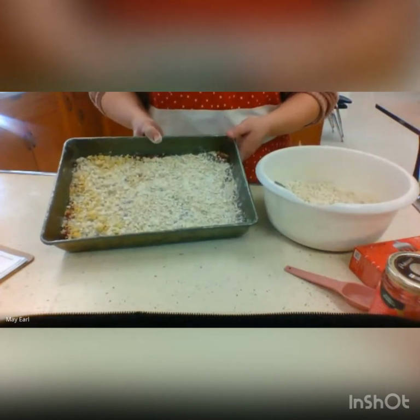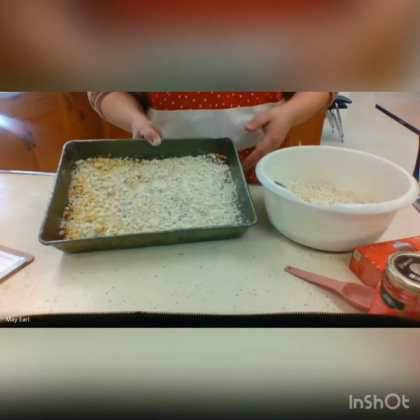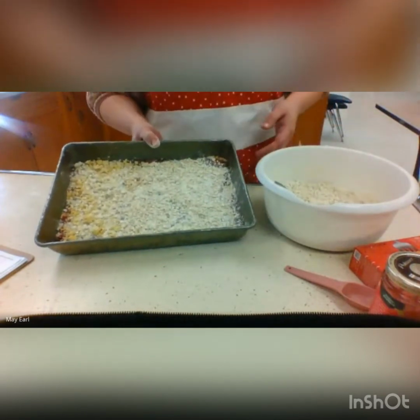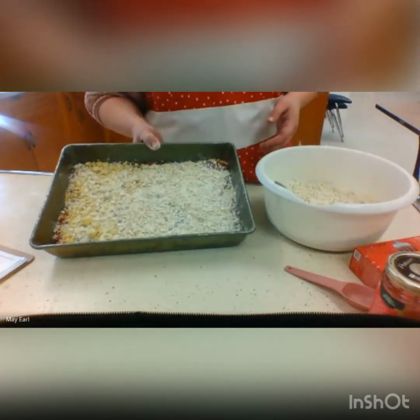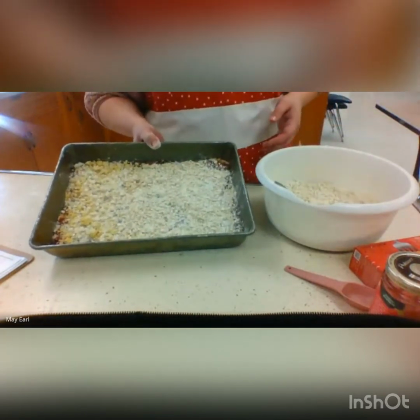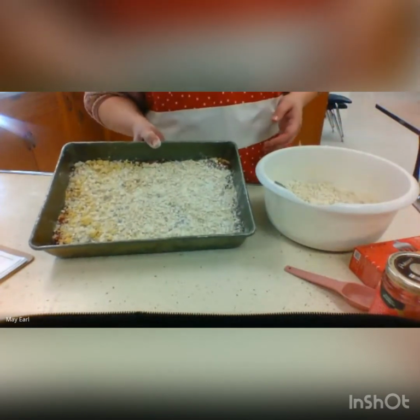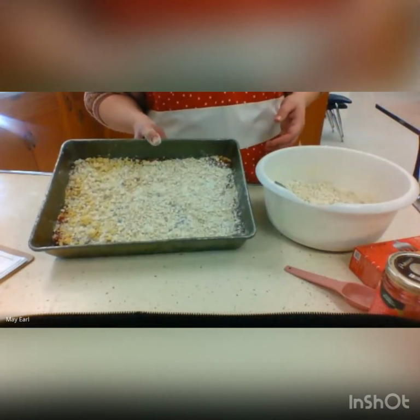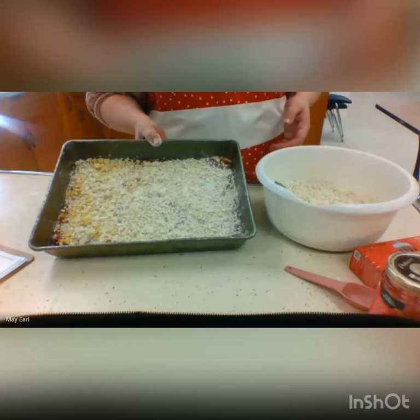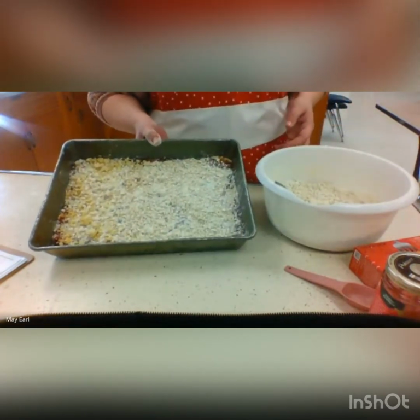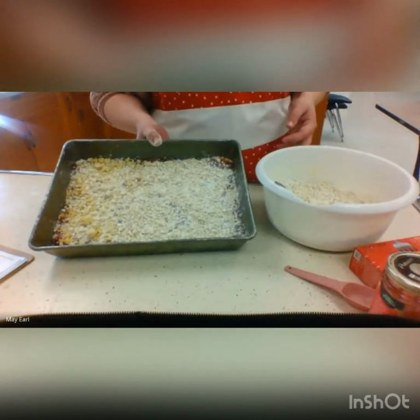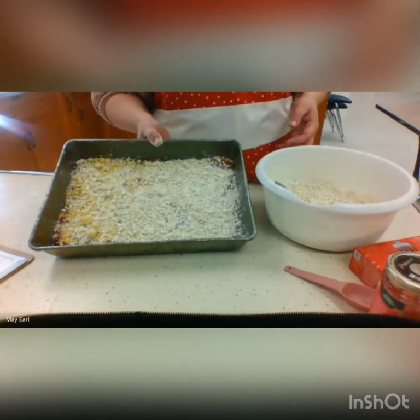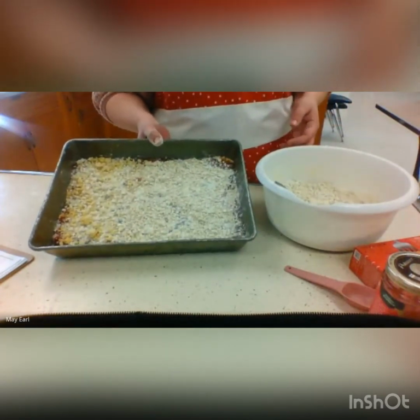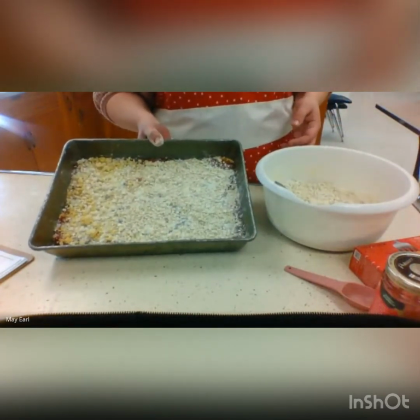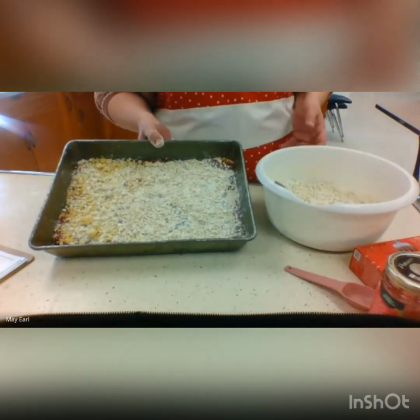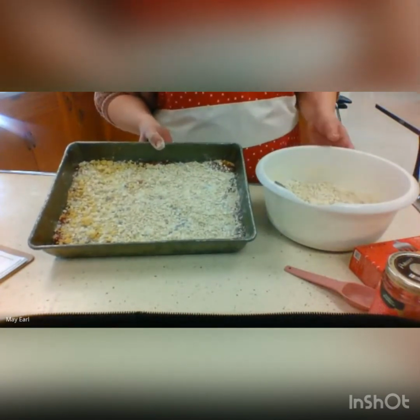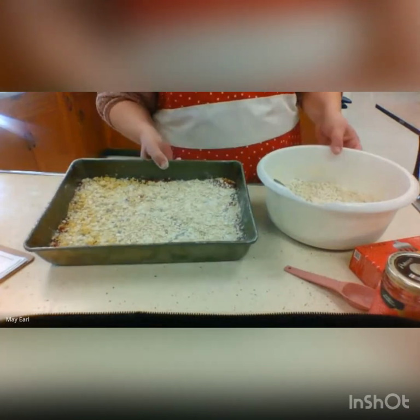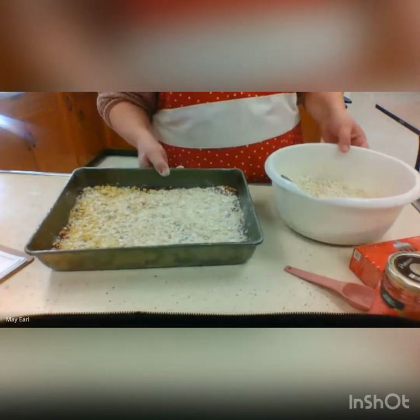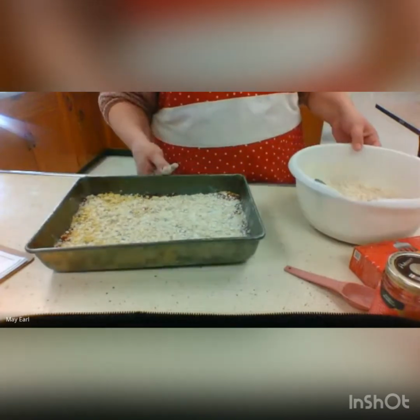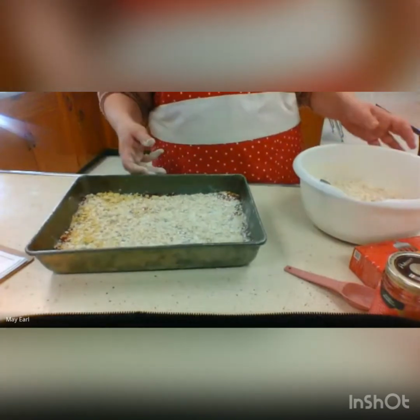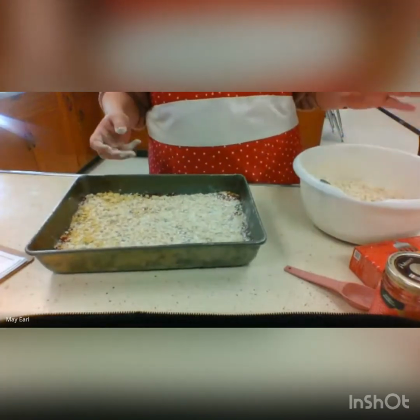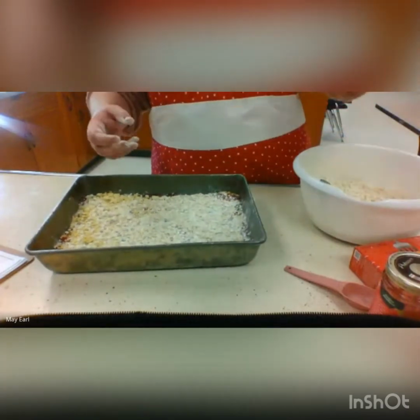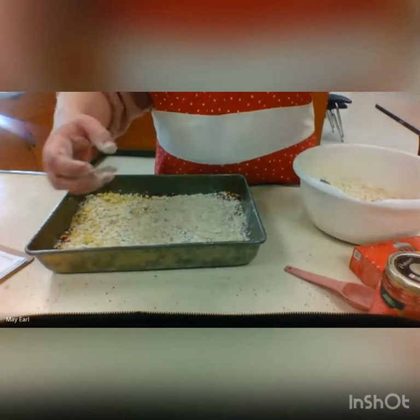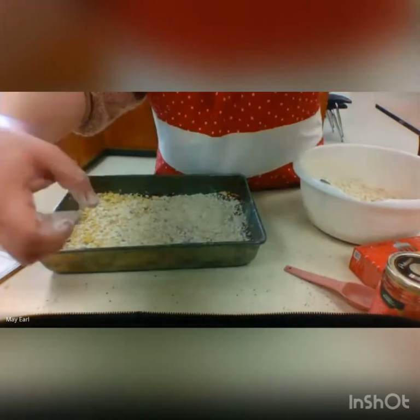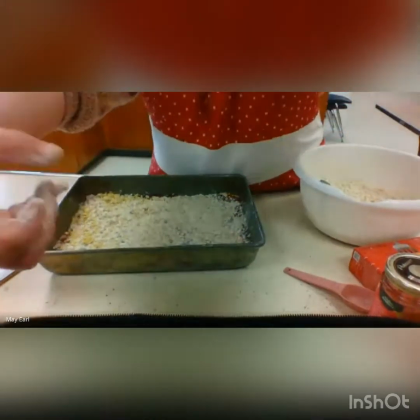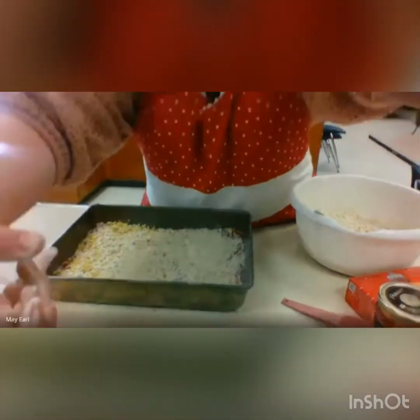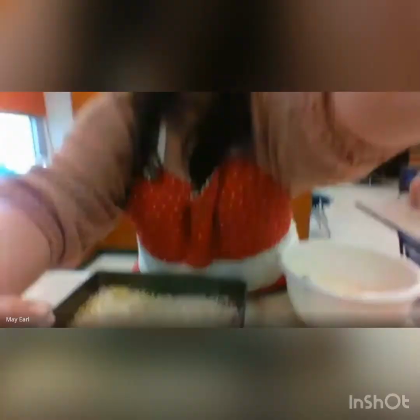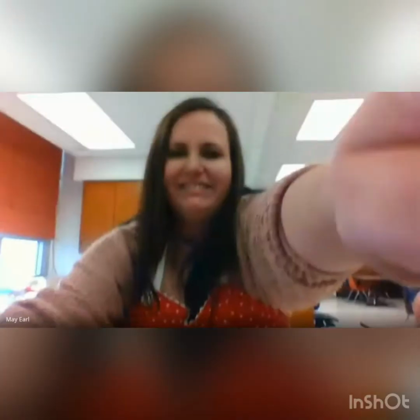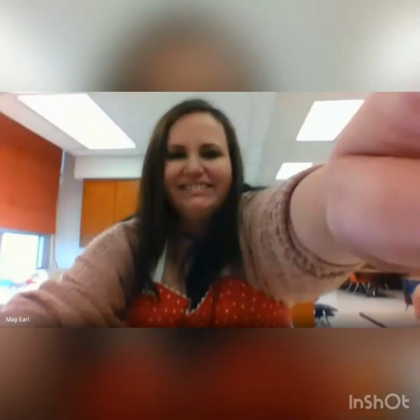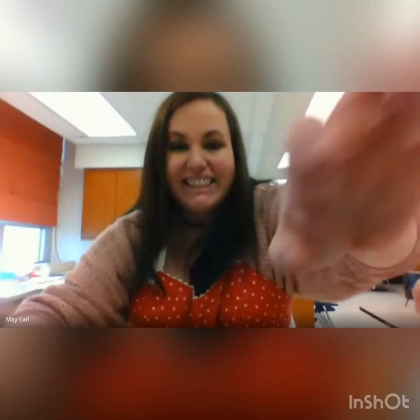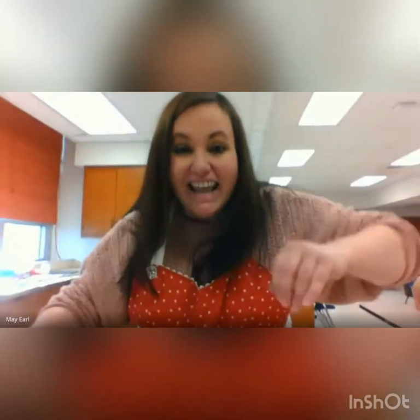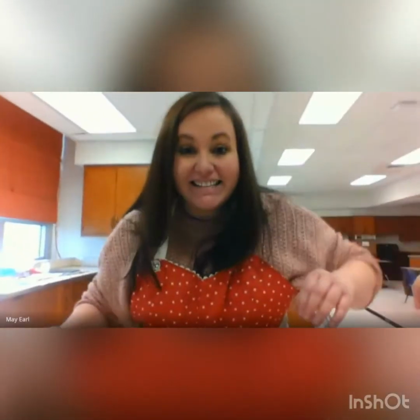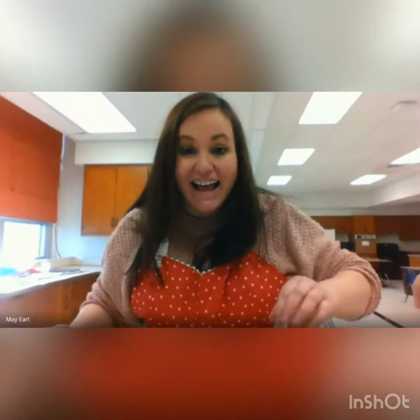I'll bake it for 25 minutes and take a picture when it cools. Thanks guys!